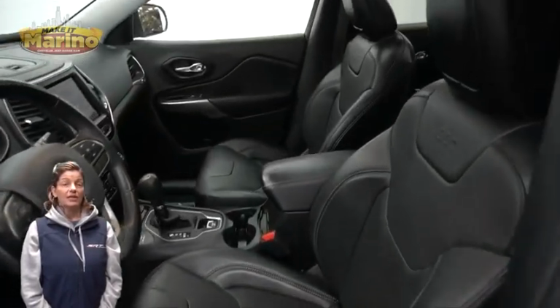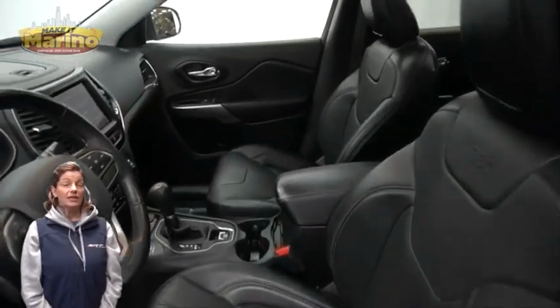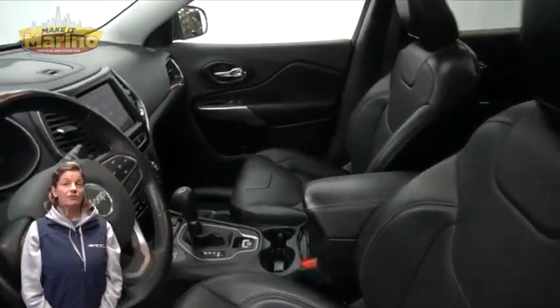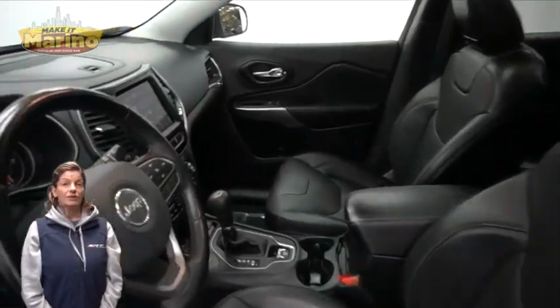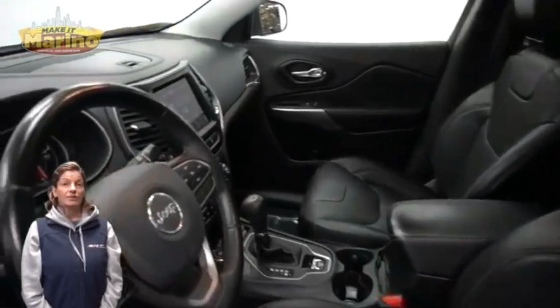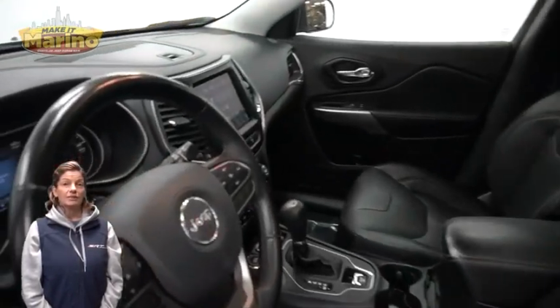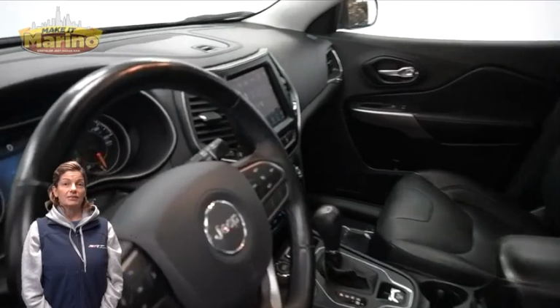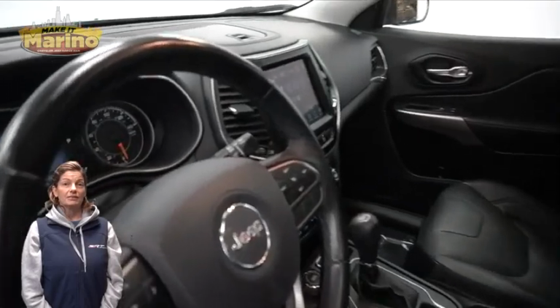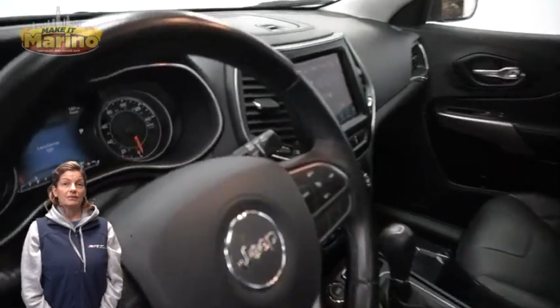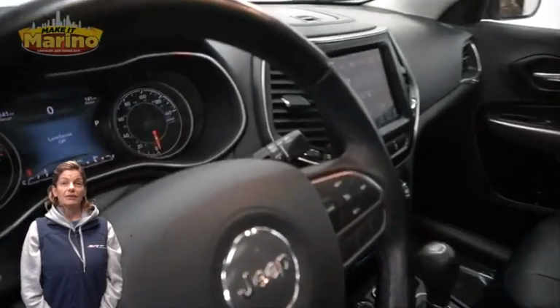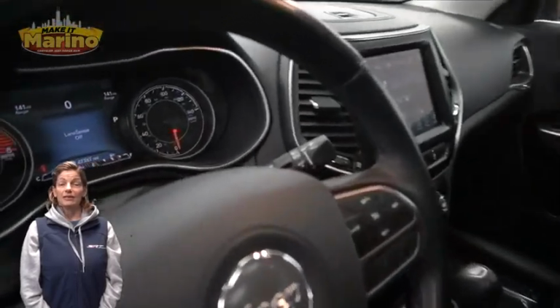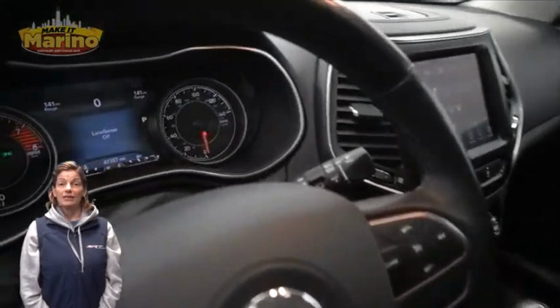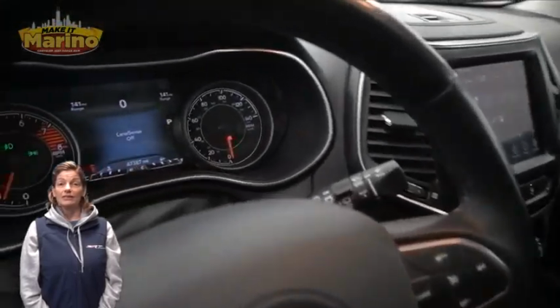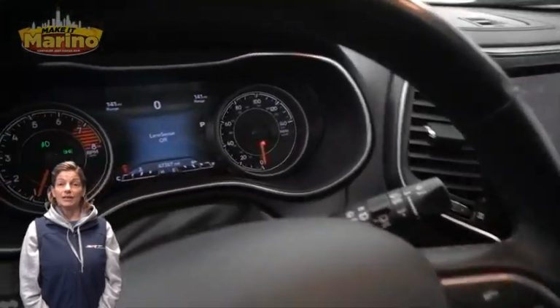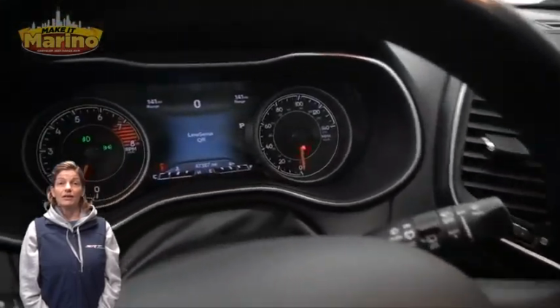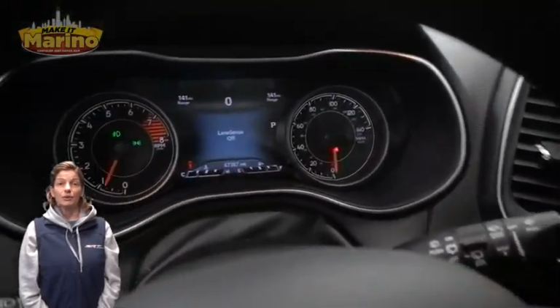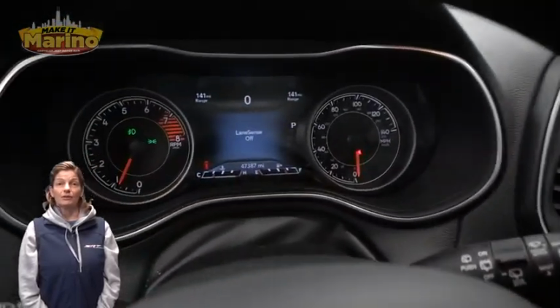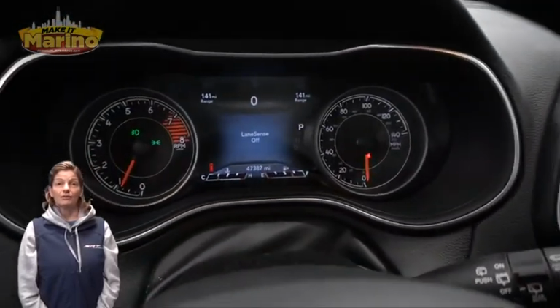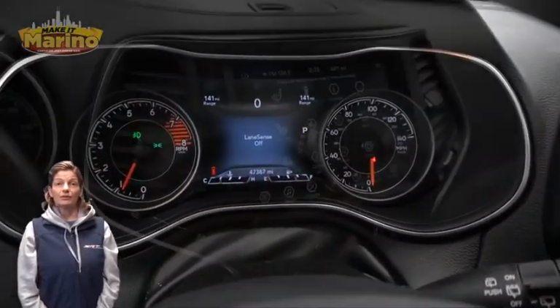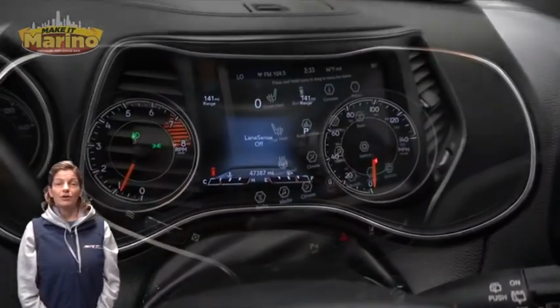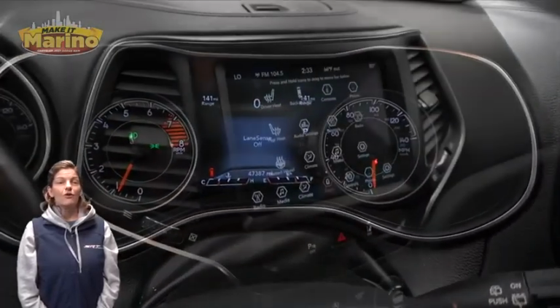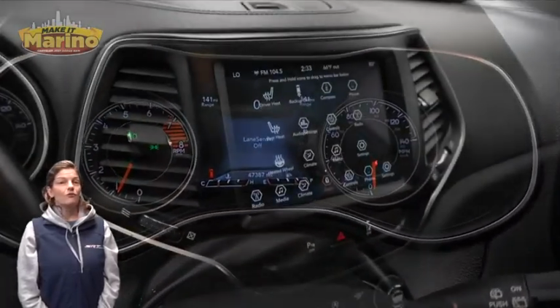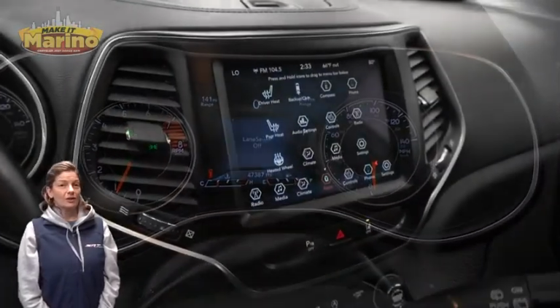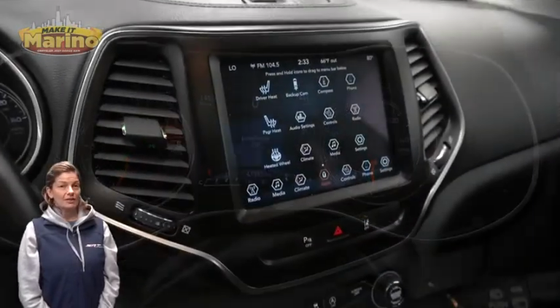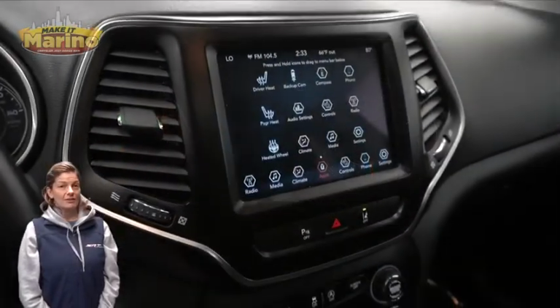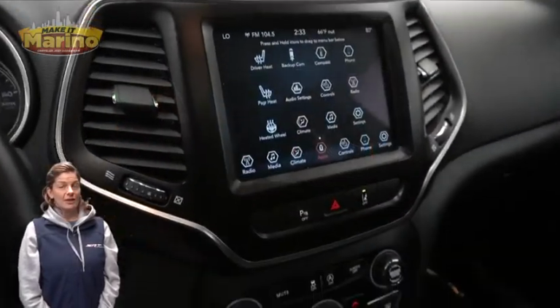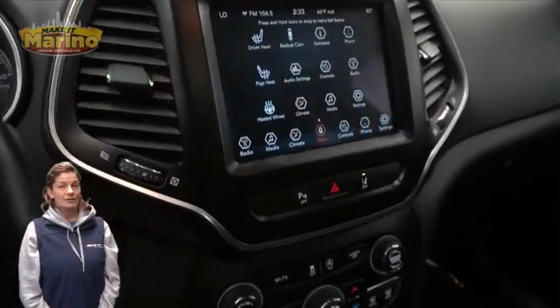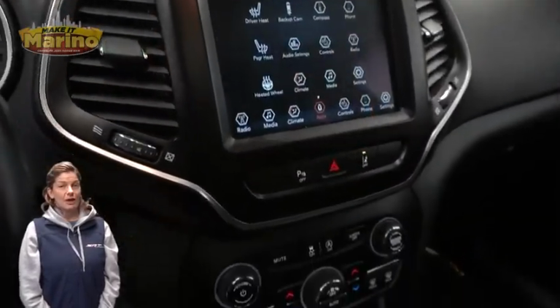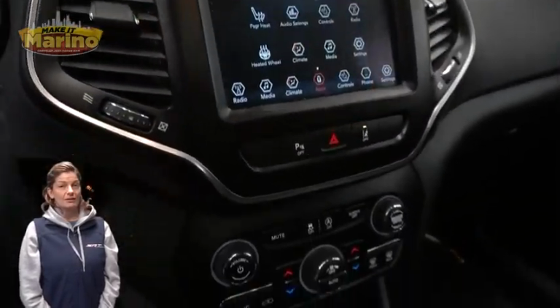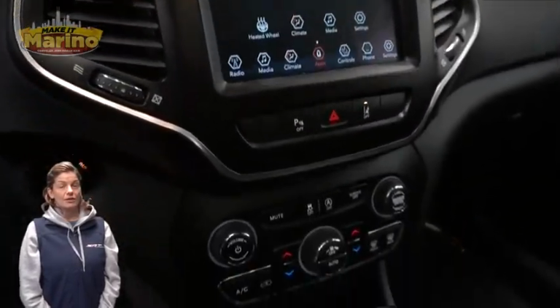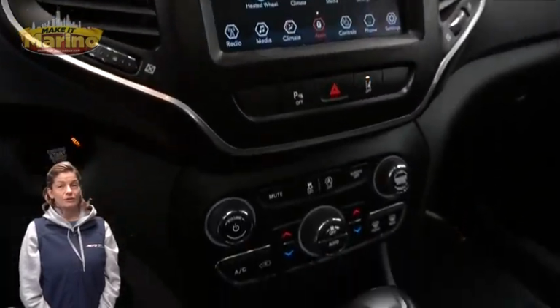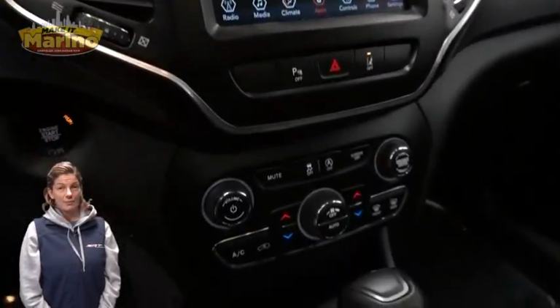Heated front seats, heated steering wheel, and 47,000 miles on the odometer.